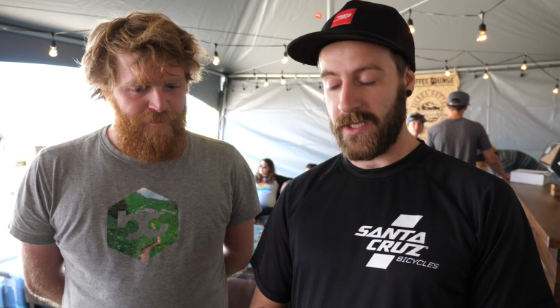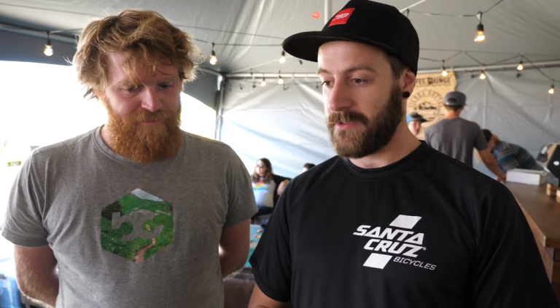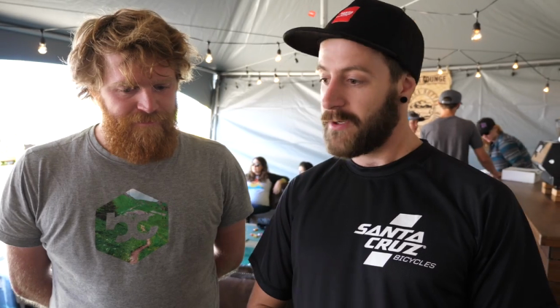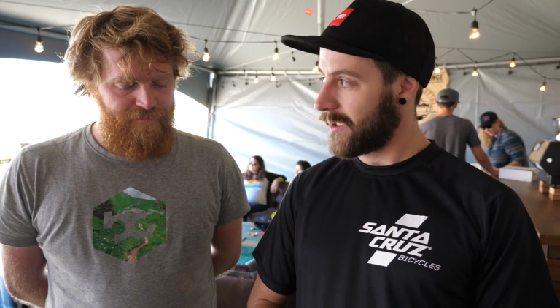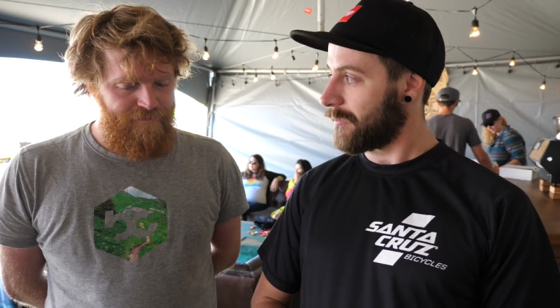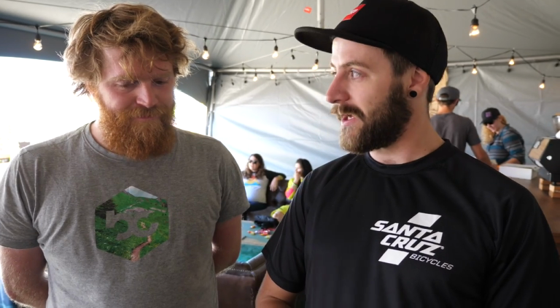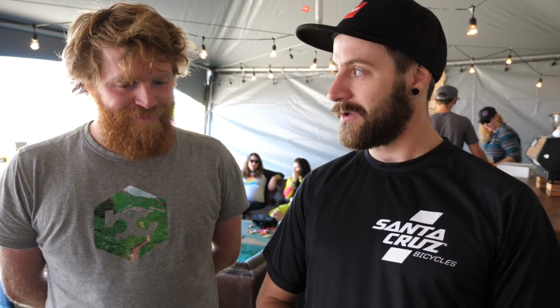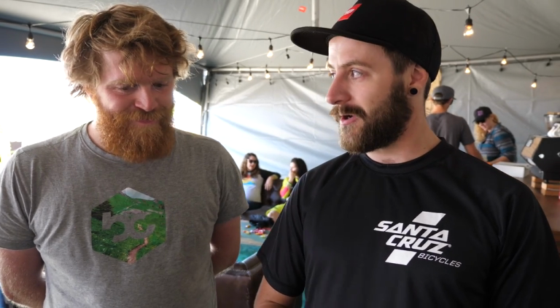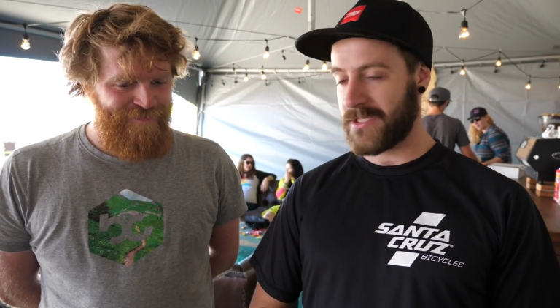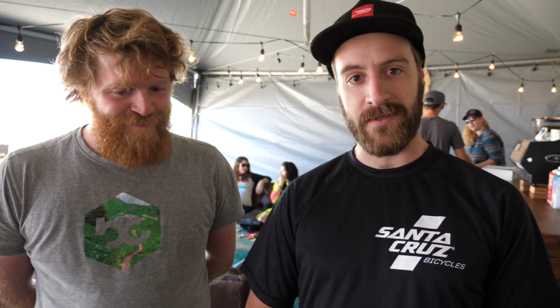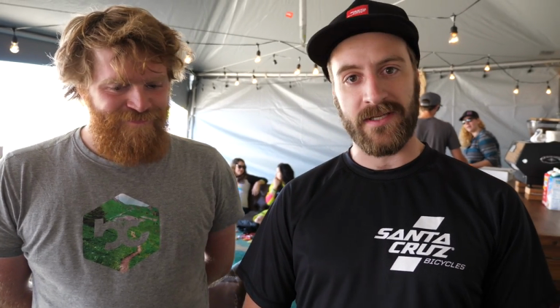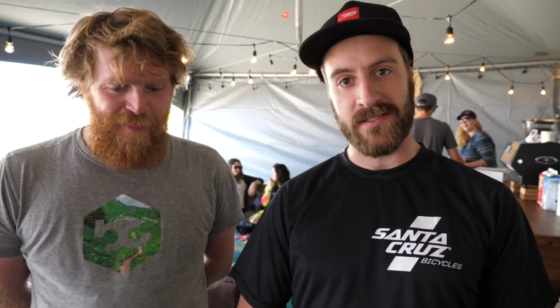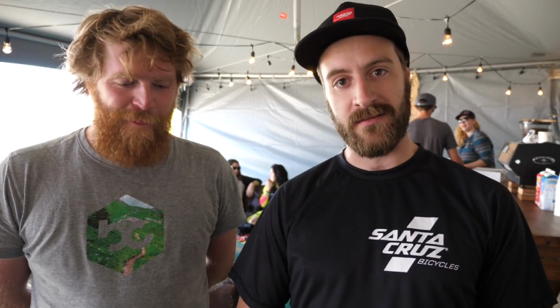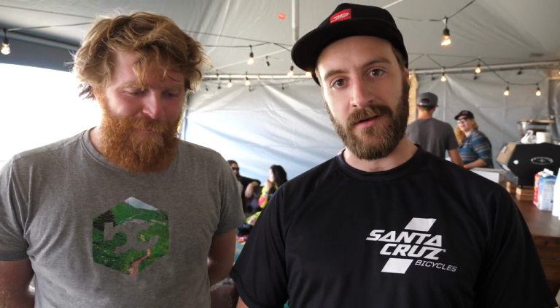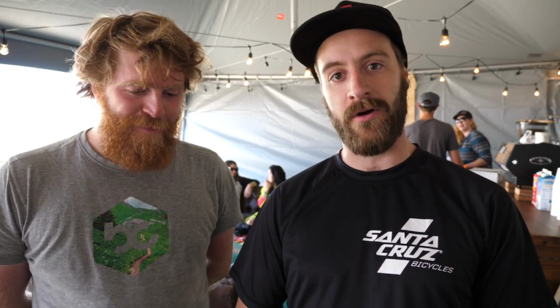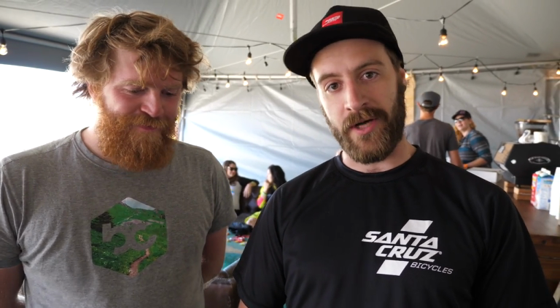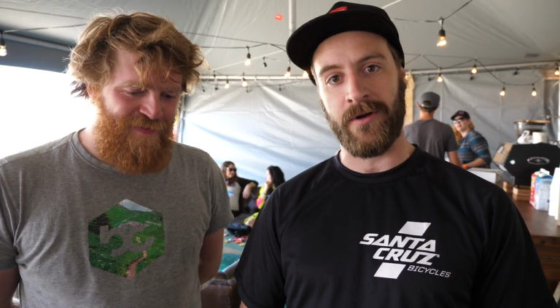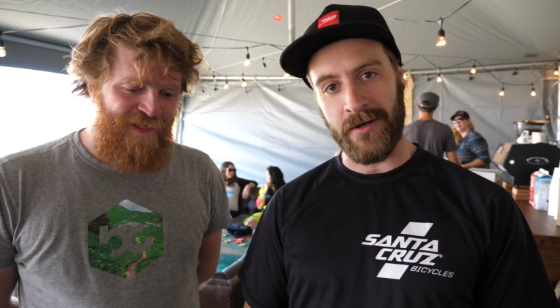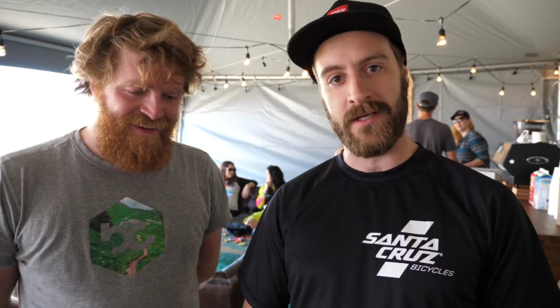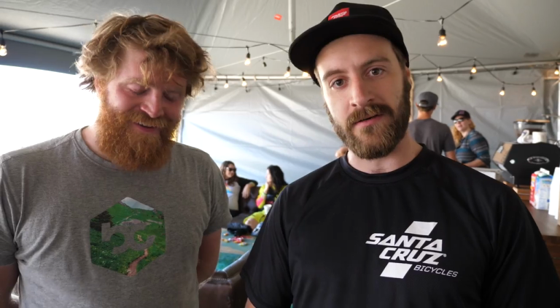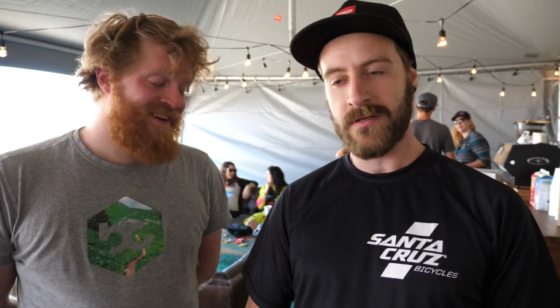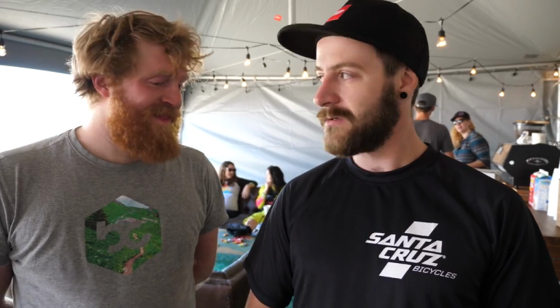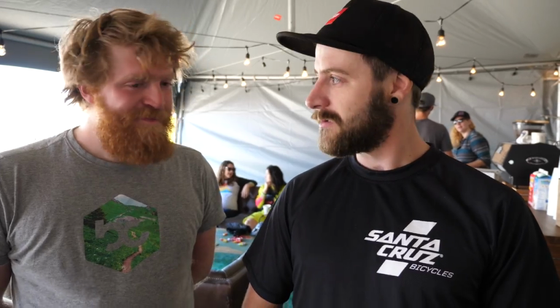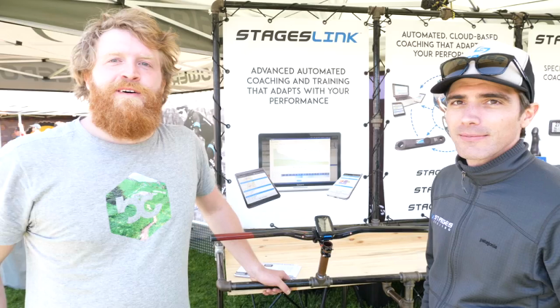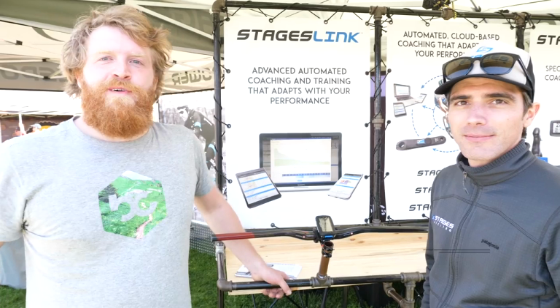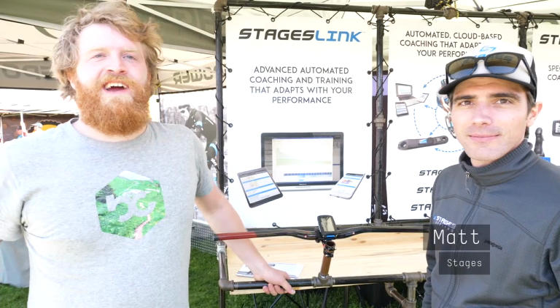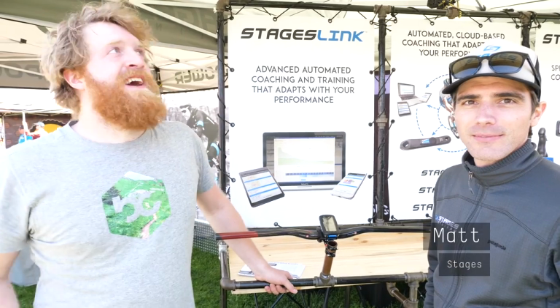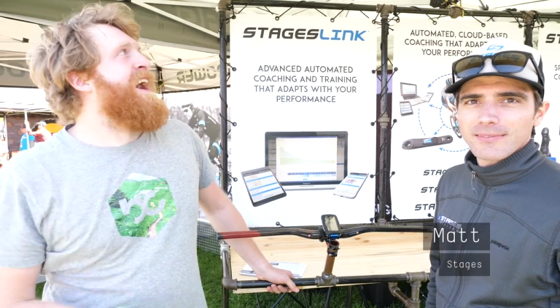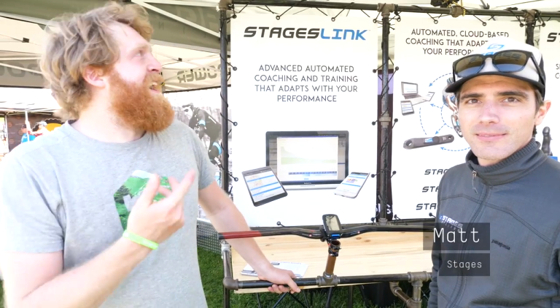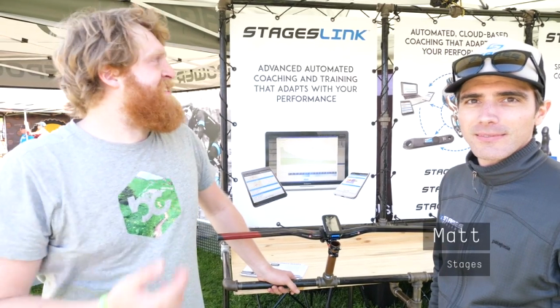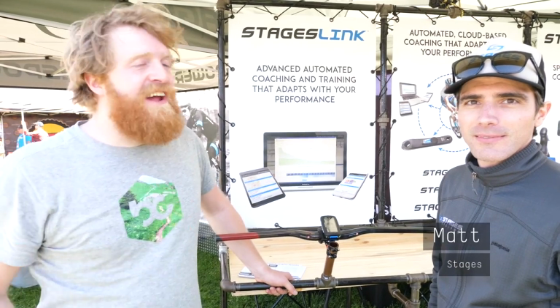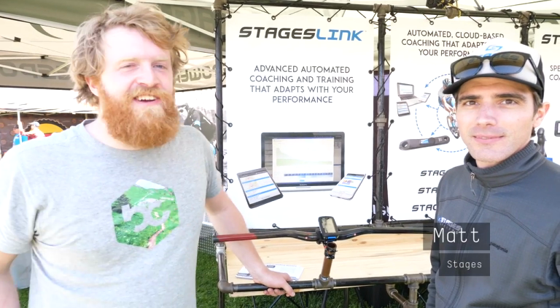Being true to the name, it is a Chameleon — it changes. We've got four different dropout systems so it can be whatever bike you want it to be as an all-mountain hardtail.